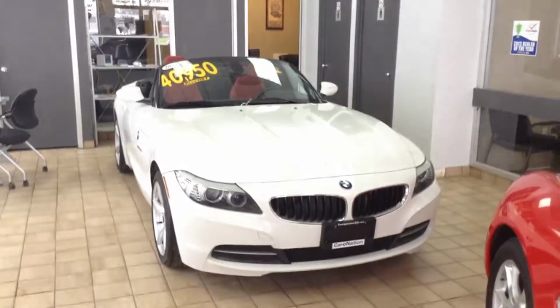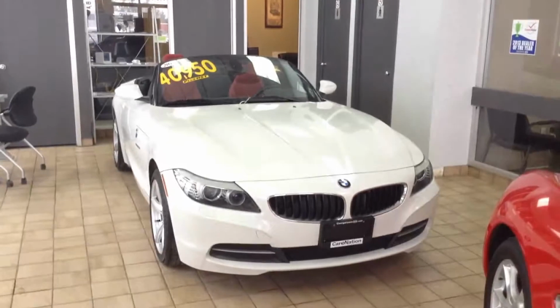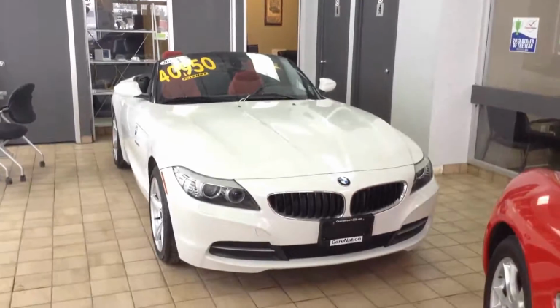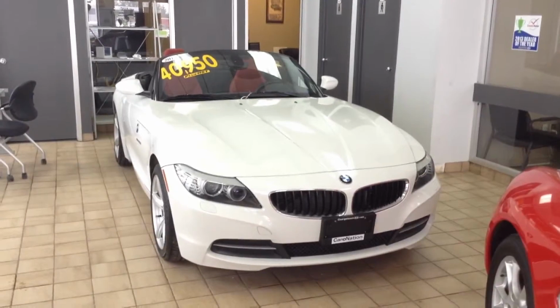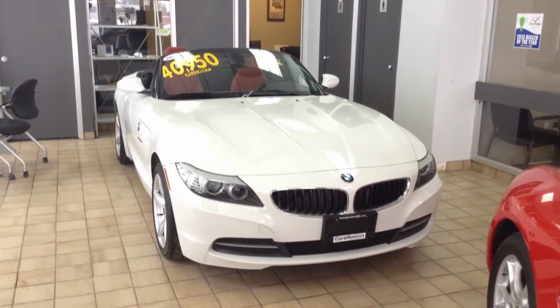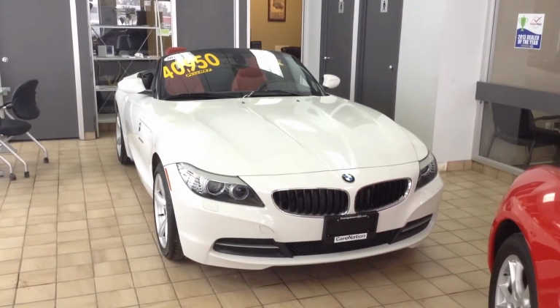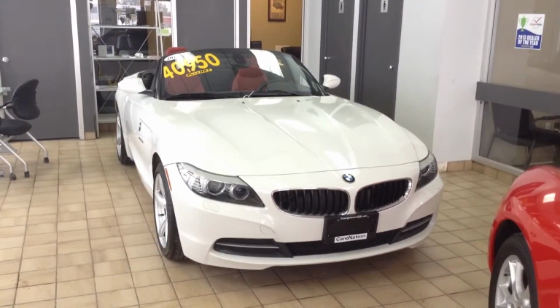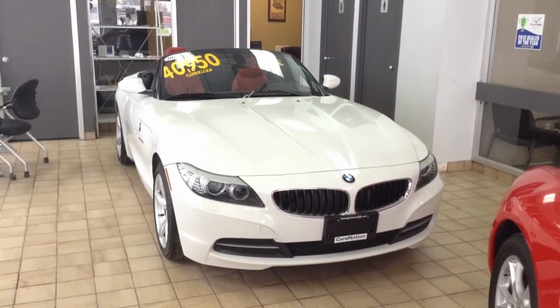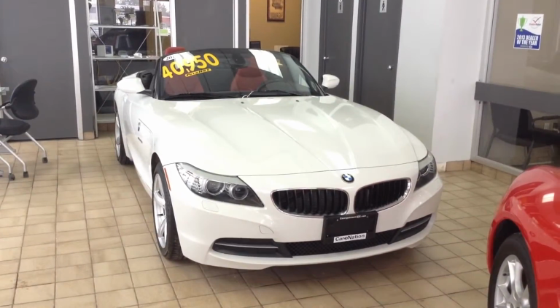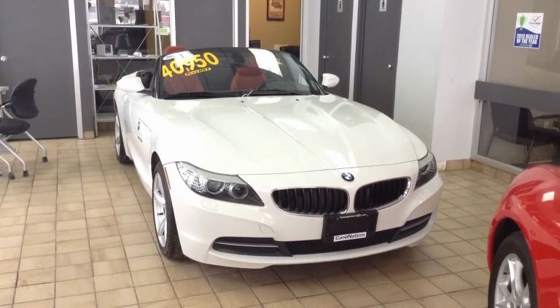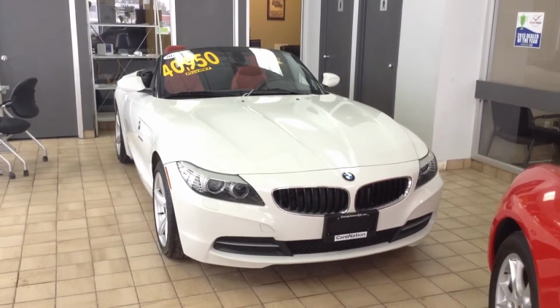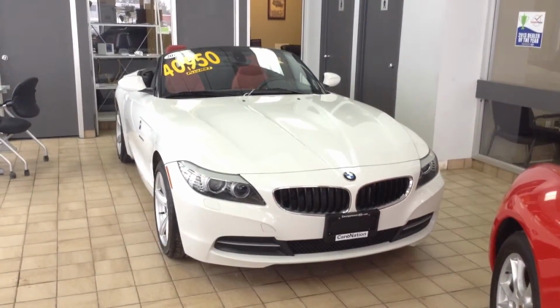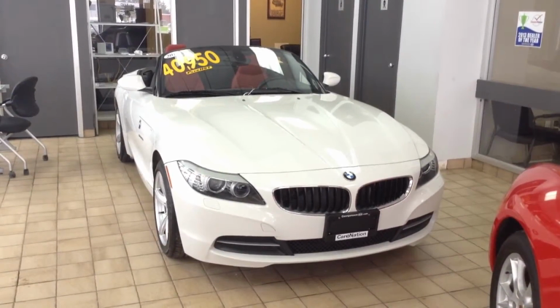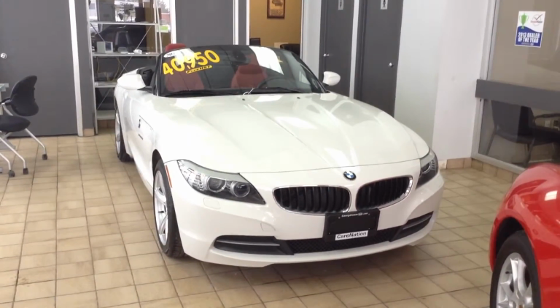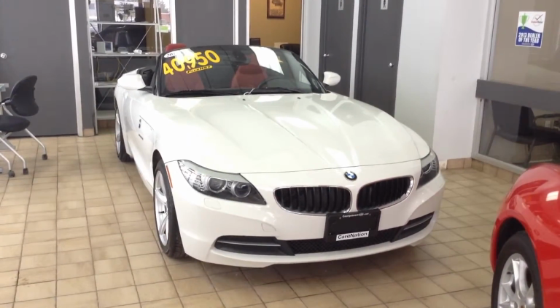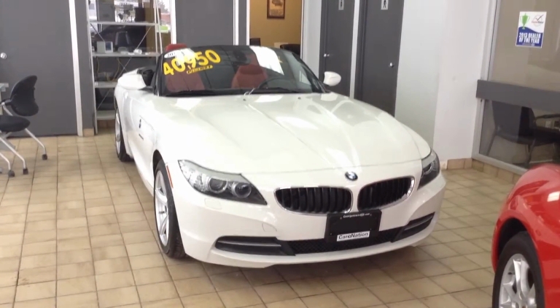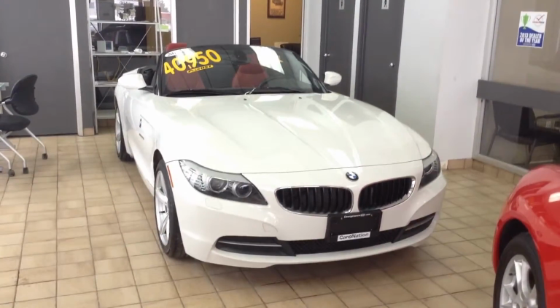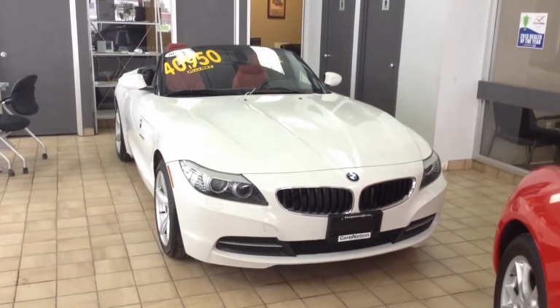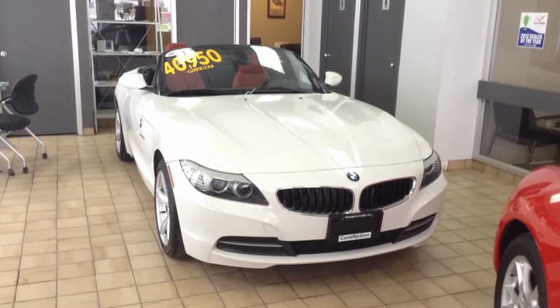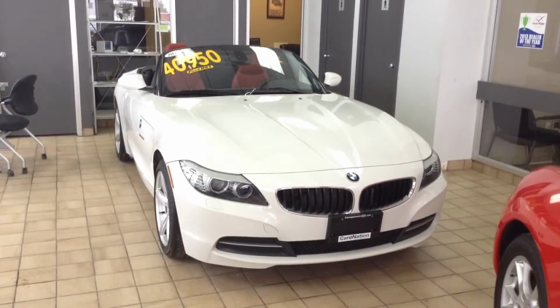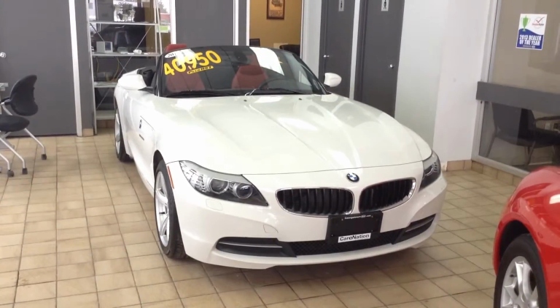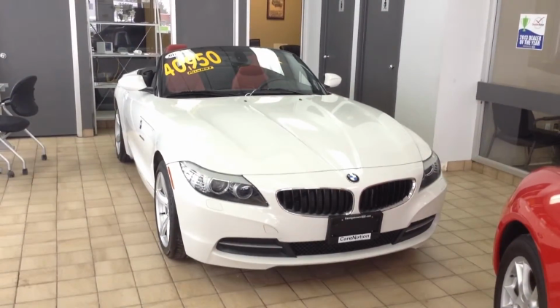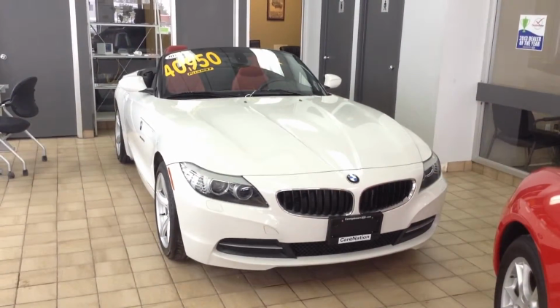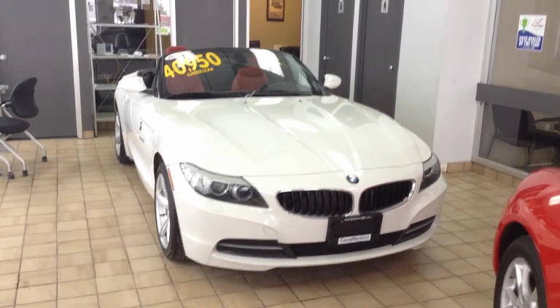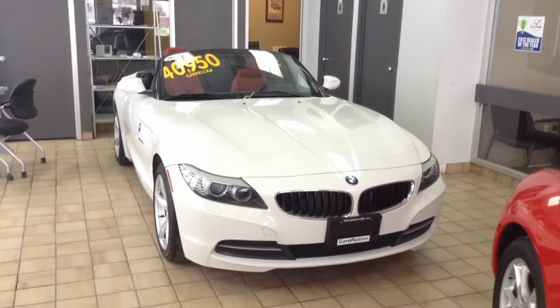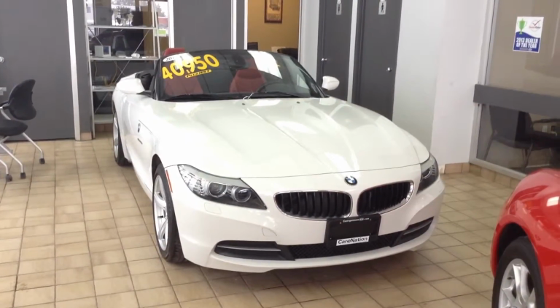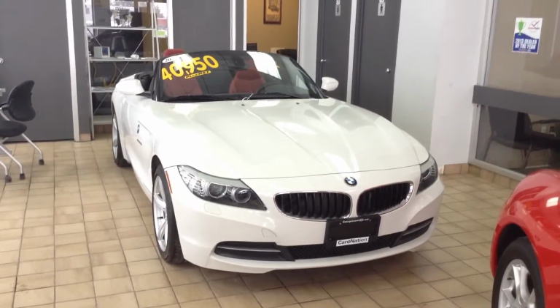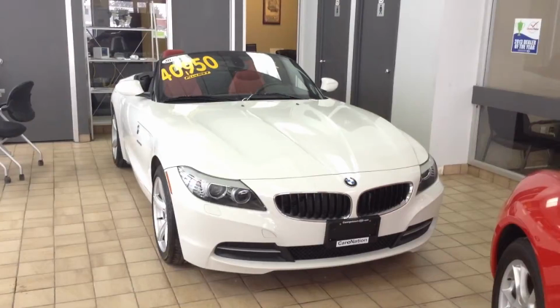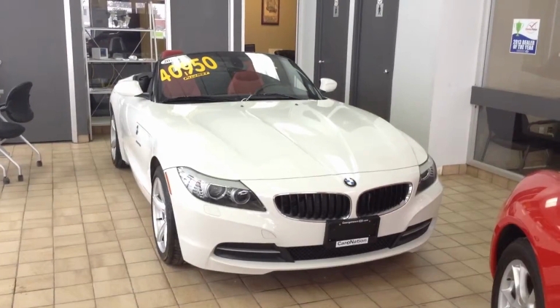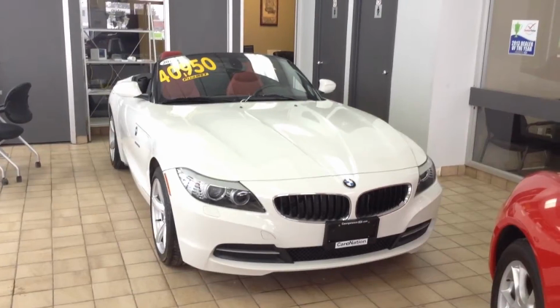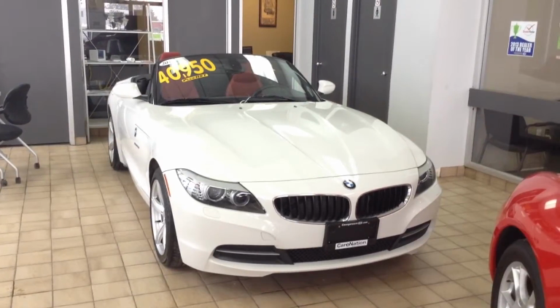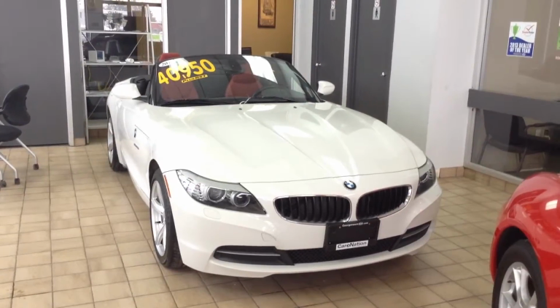Hey folks, this is Brandon Adams from Georgetown Kia. Just wanted to show you this beautiful 2011 BMW Z4.